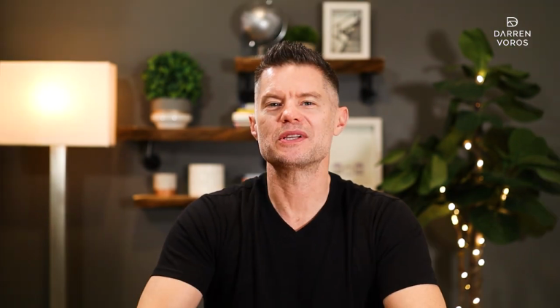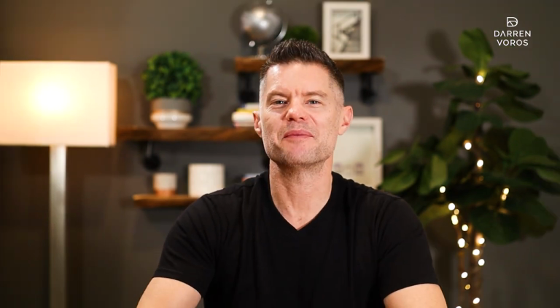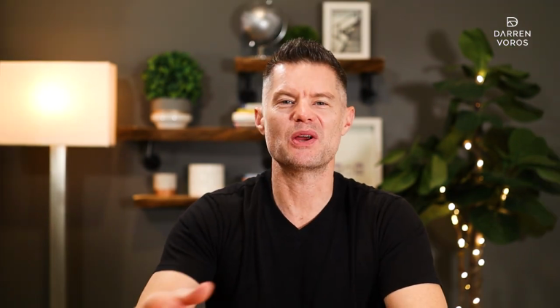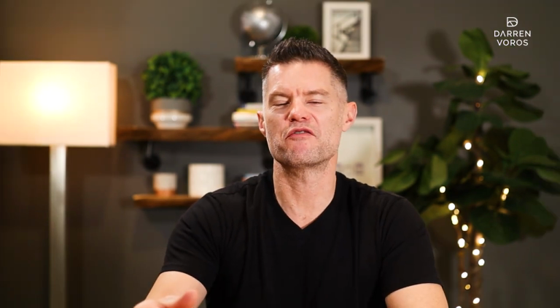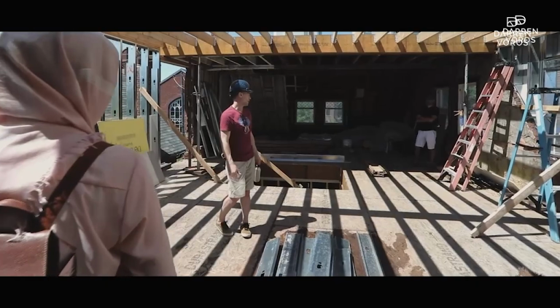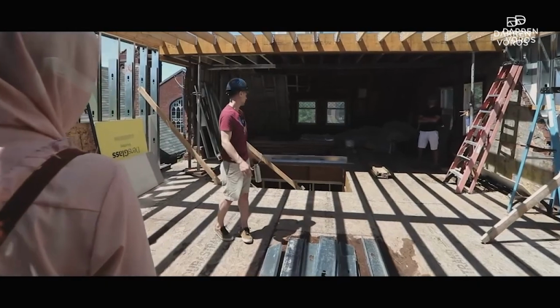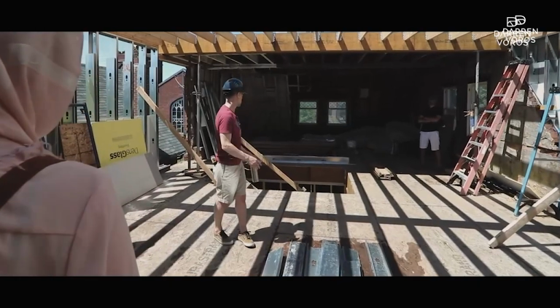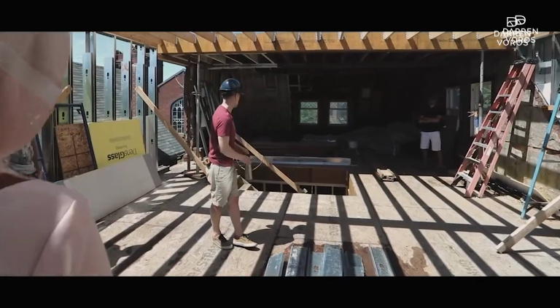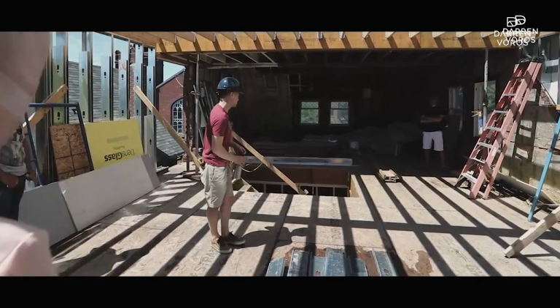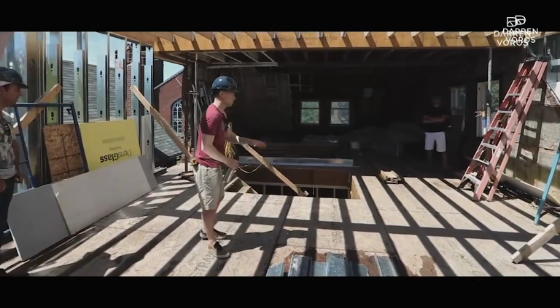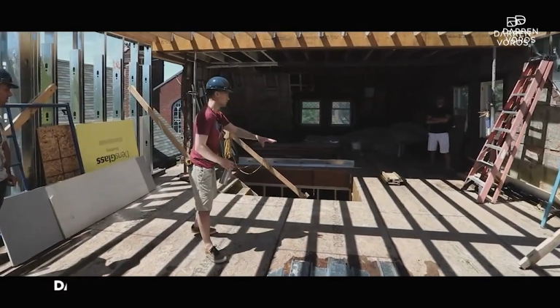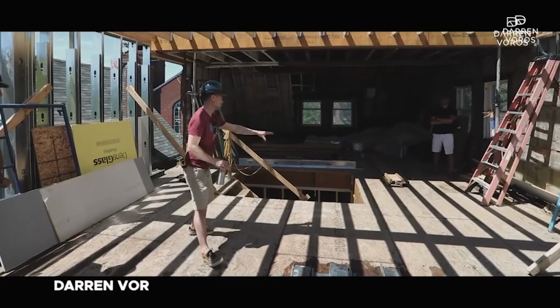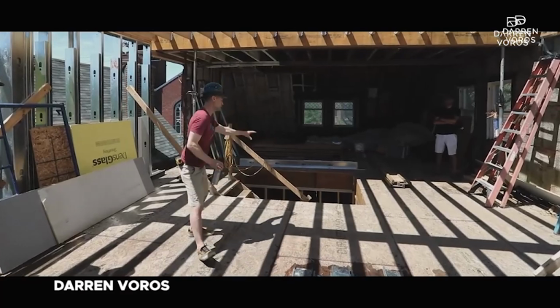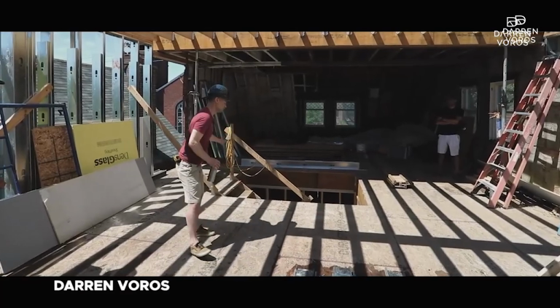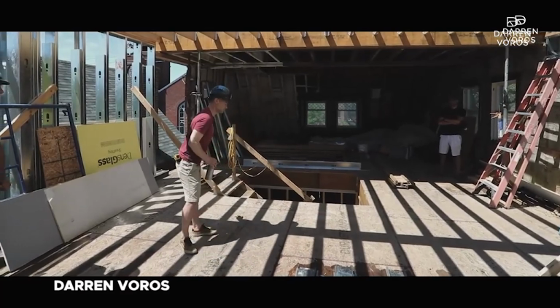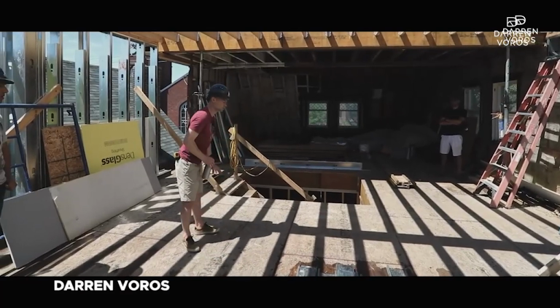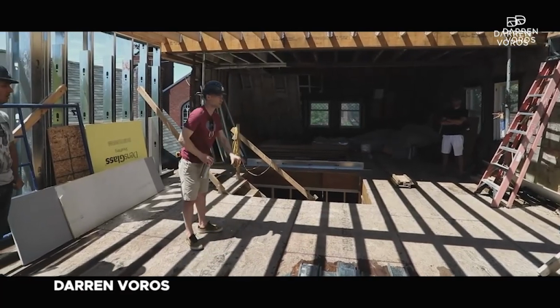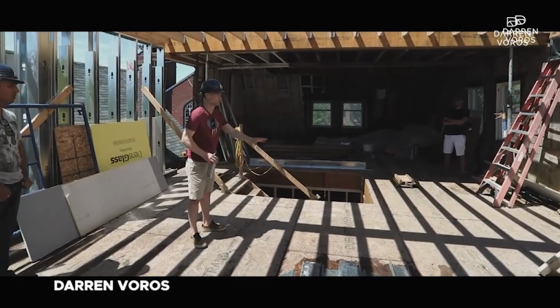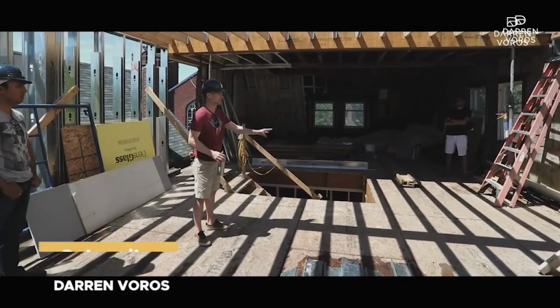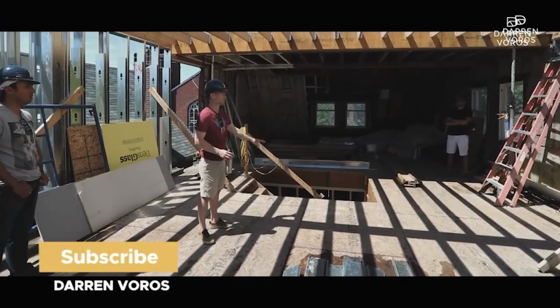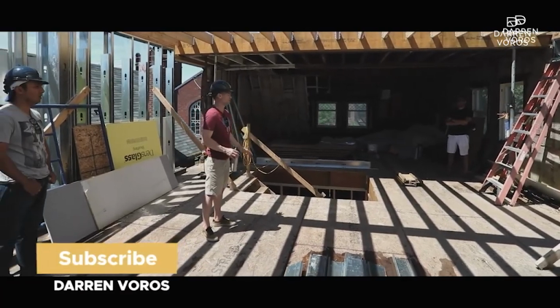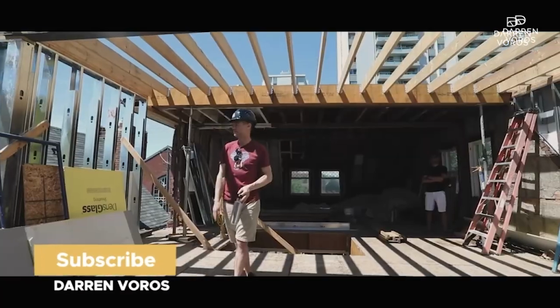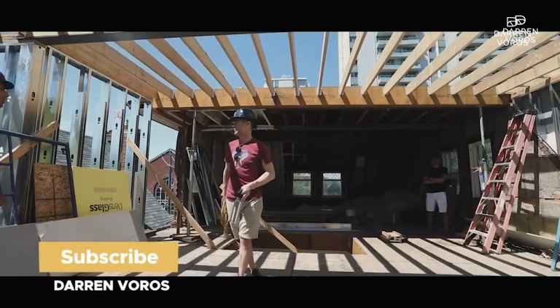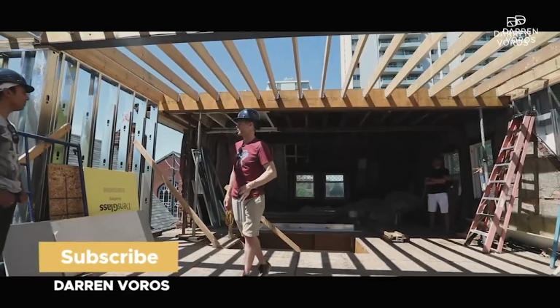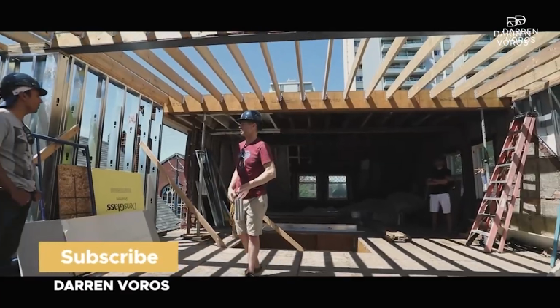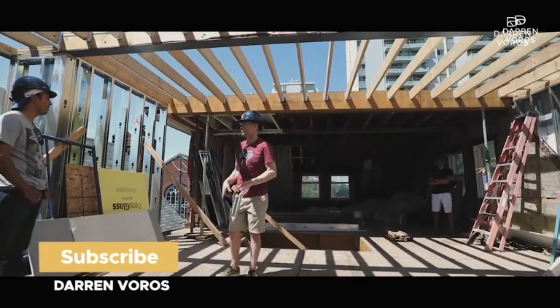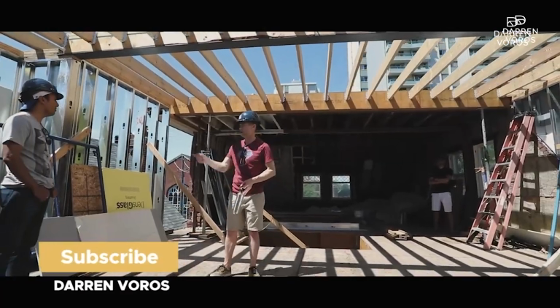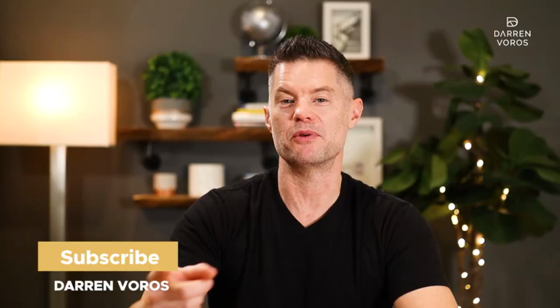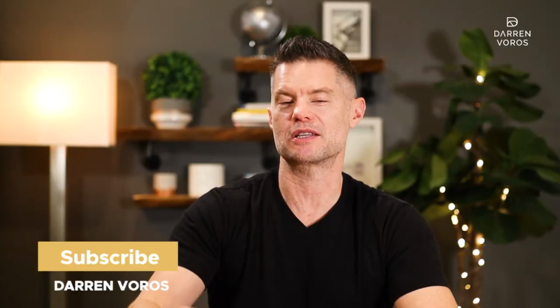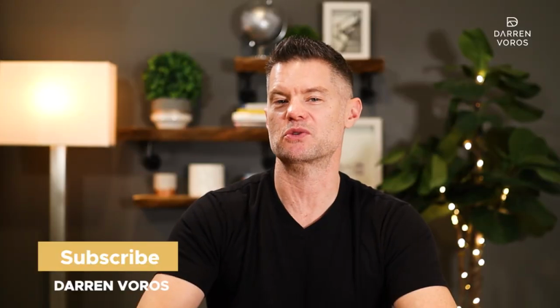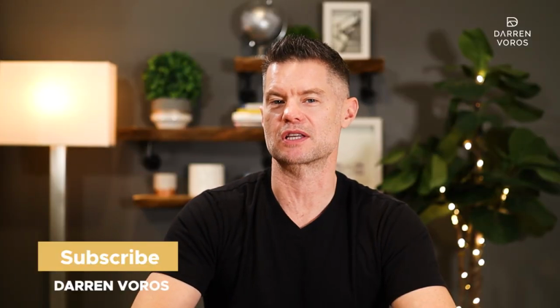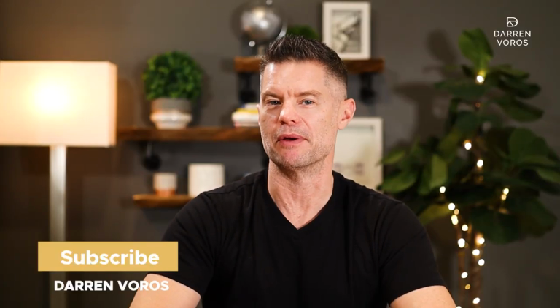Hey, what's up? Darren Voros here. My mission is to create a thousand millionaires using real estate investing. Subscribe not to miss what's coming.